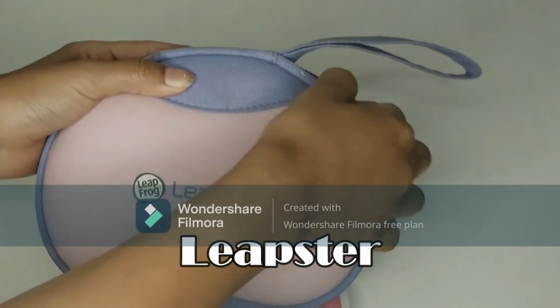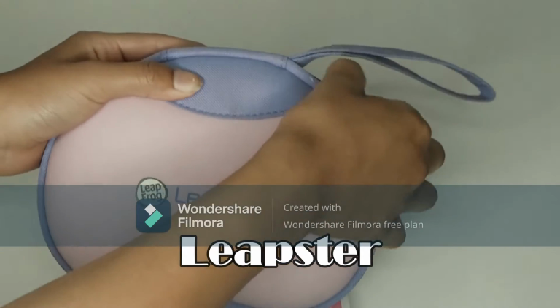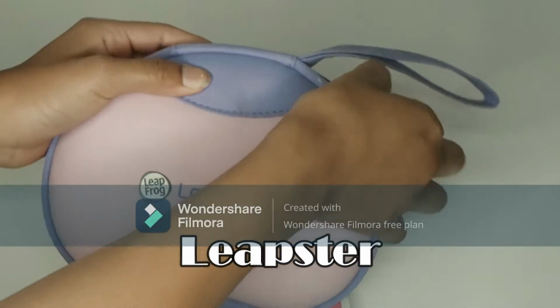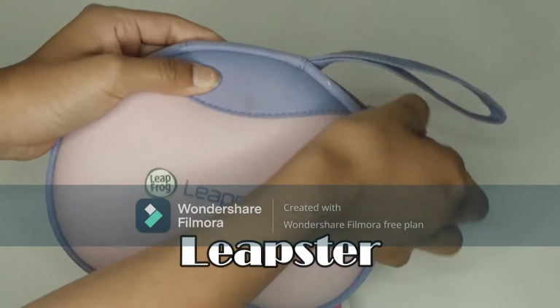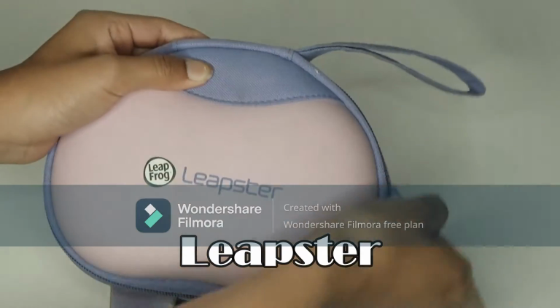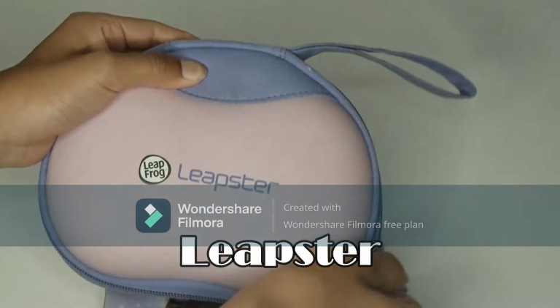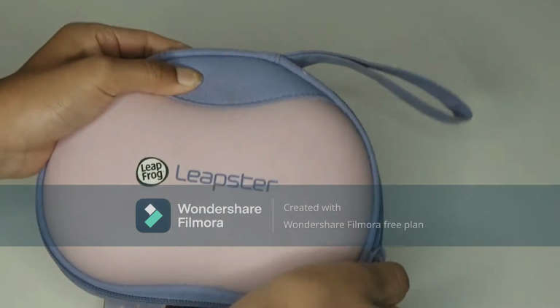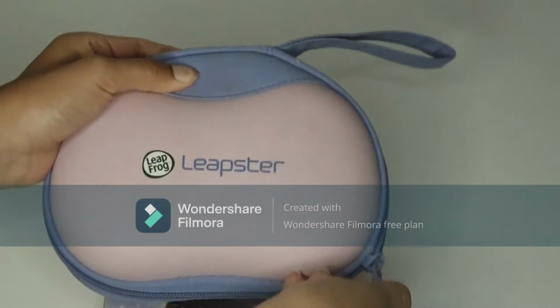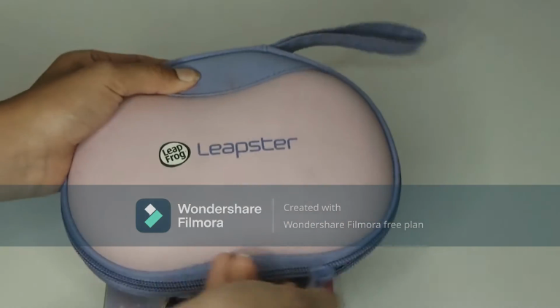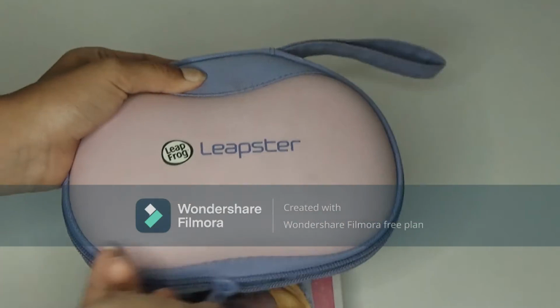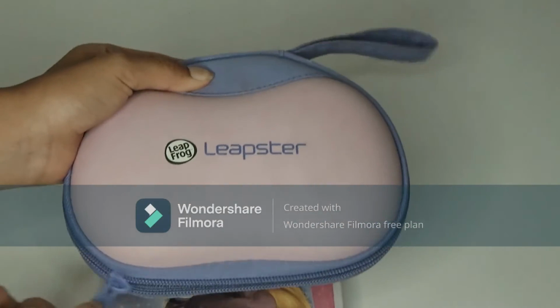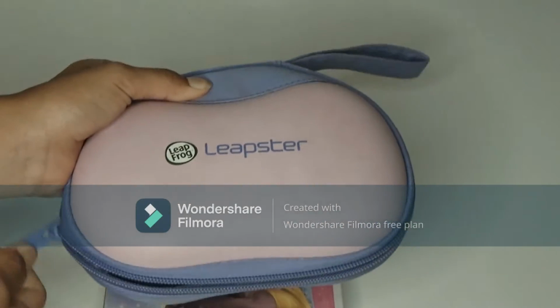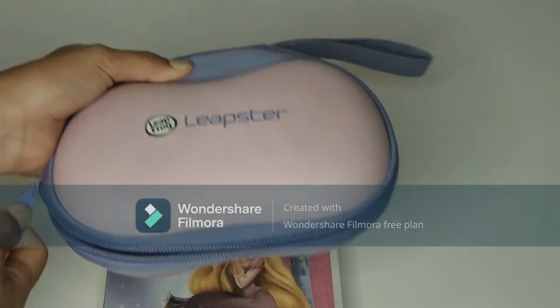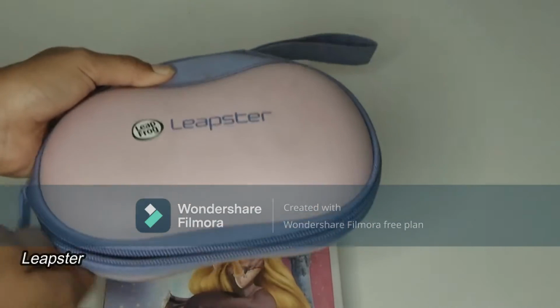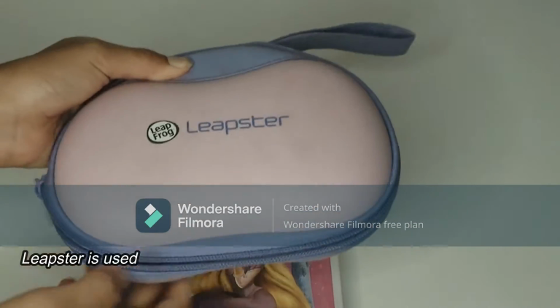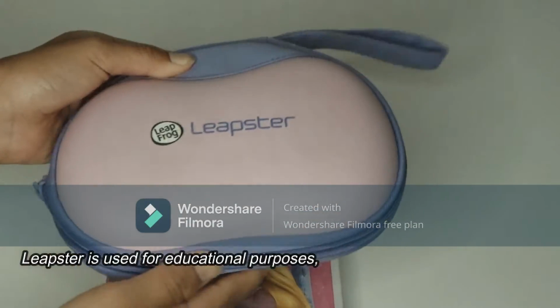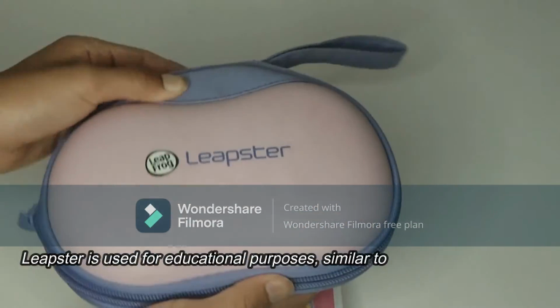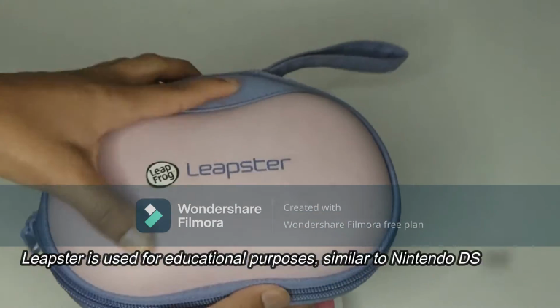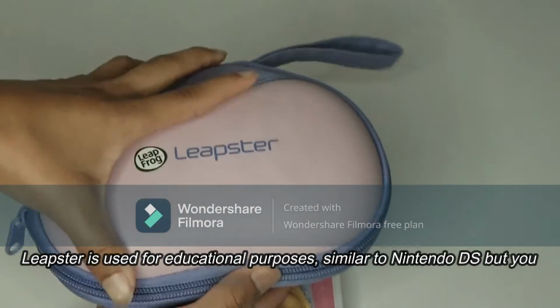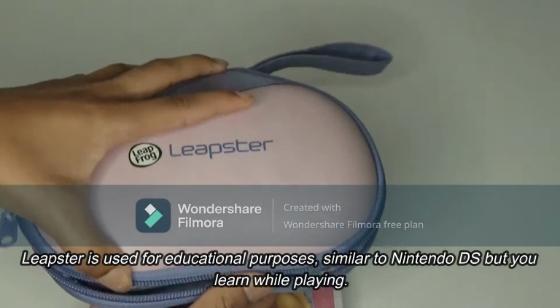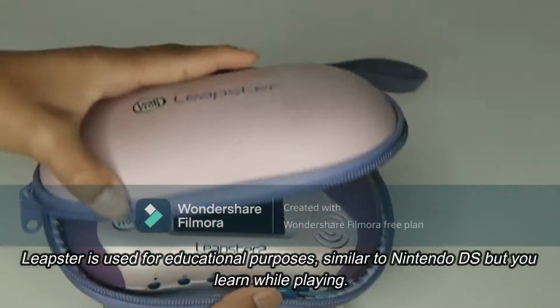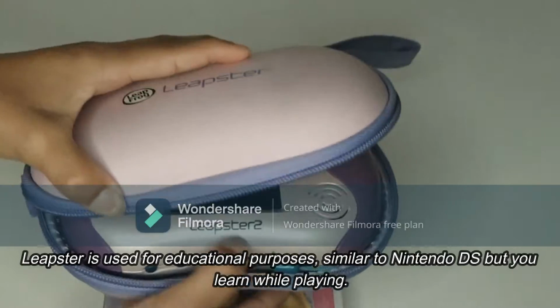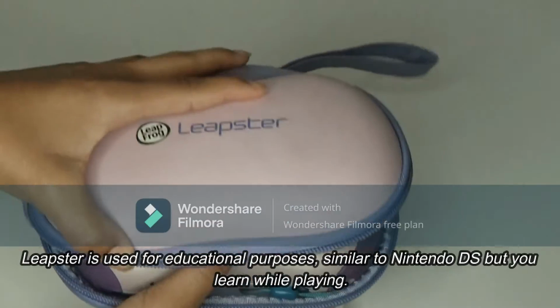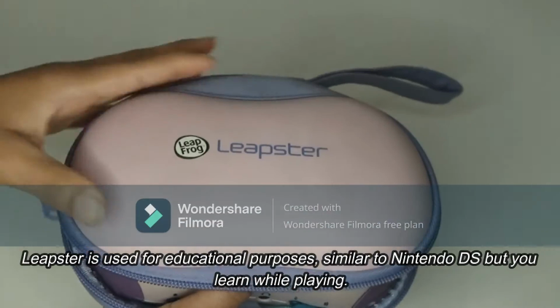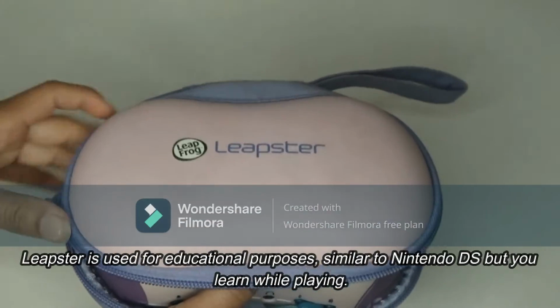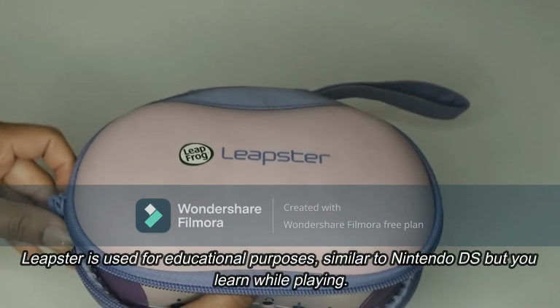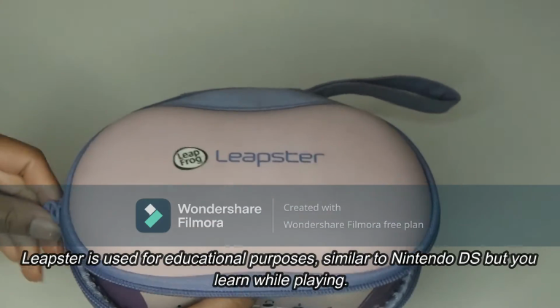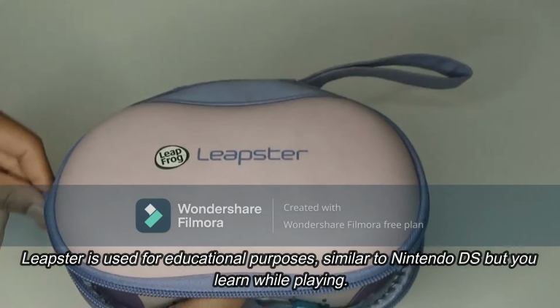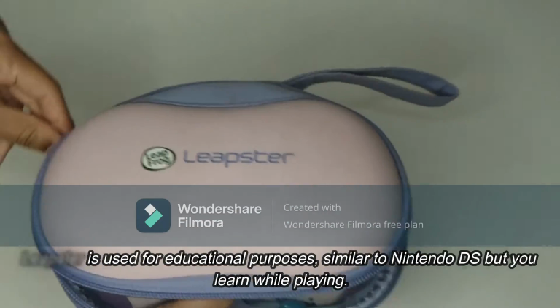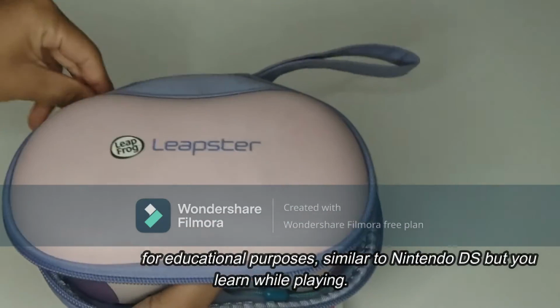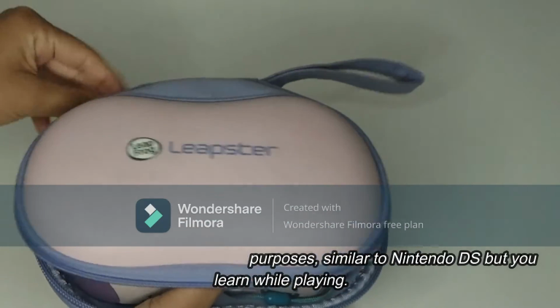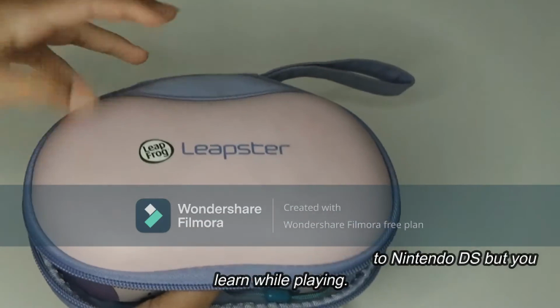Leapster Learning Educational Game Console is intended for preschool to 4th grade. Depending on what you want to learn, you will pick the game.